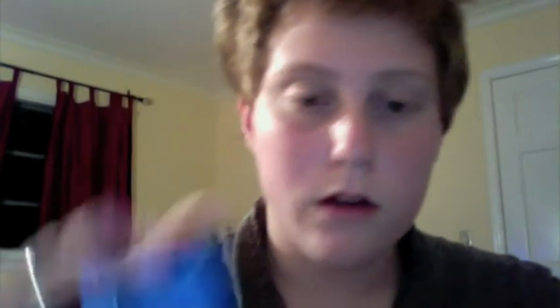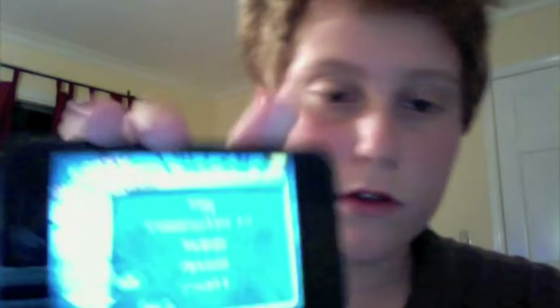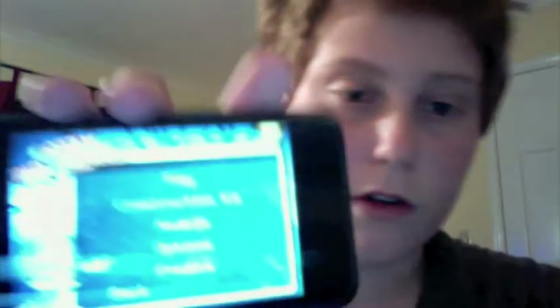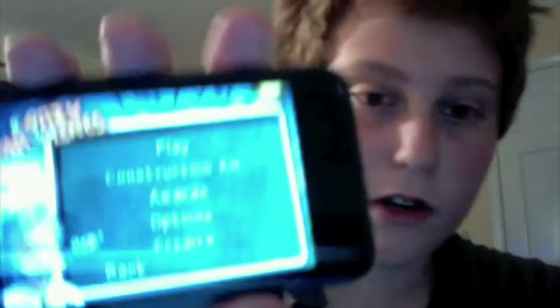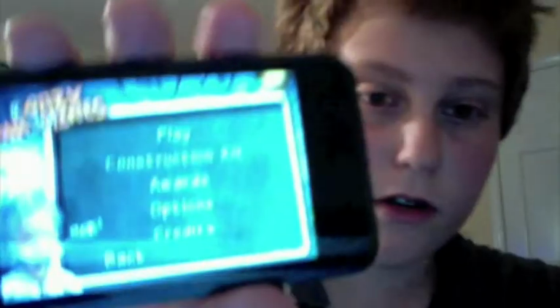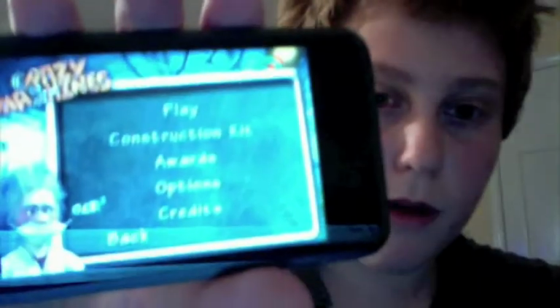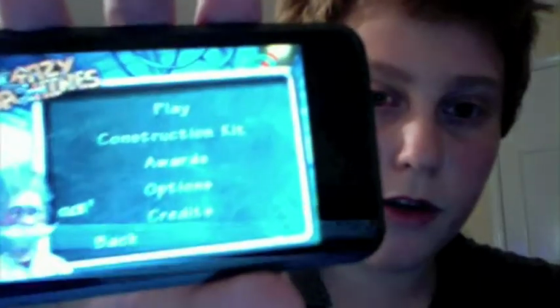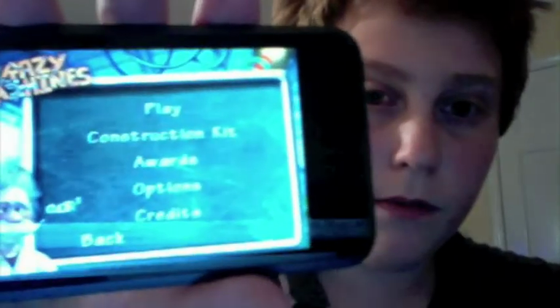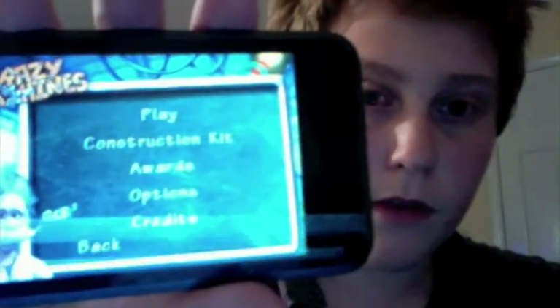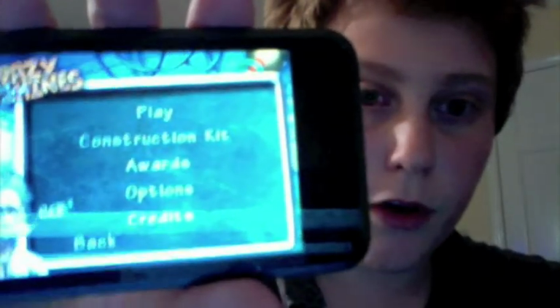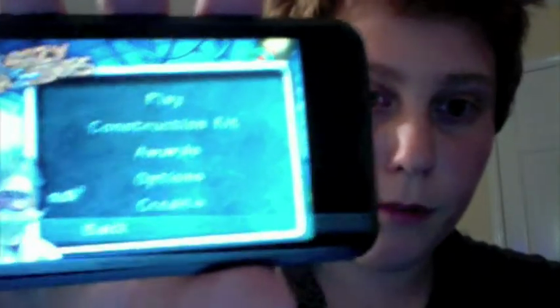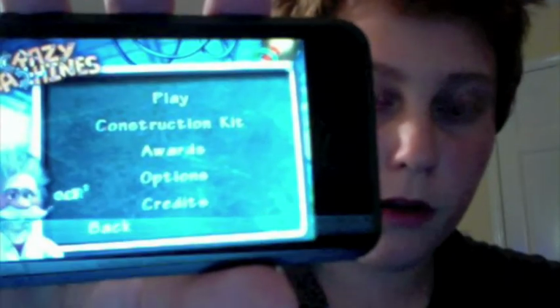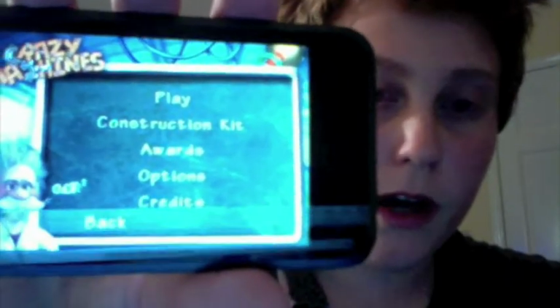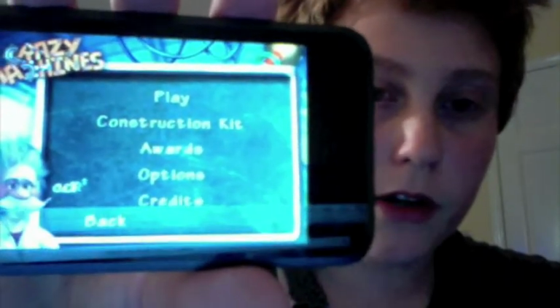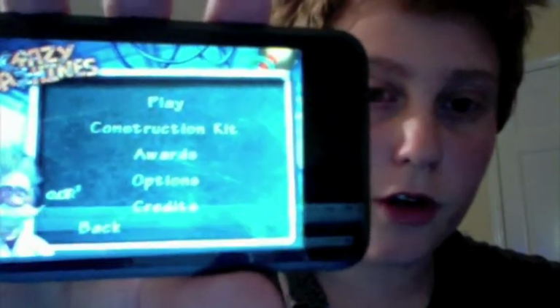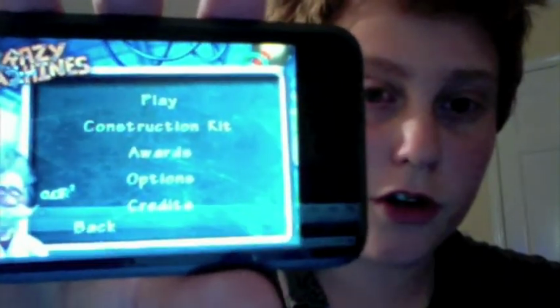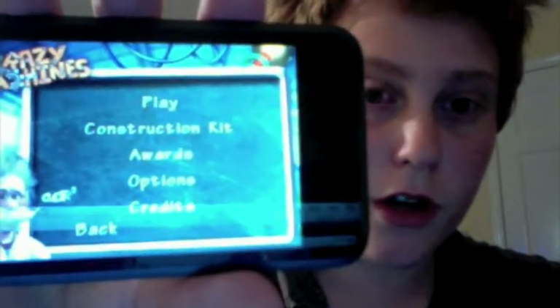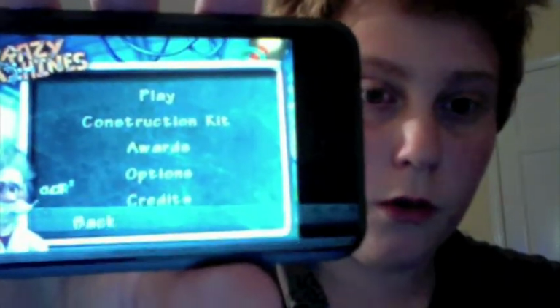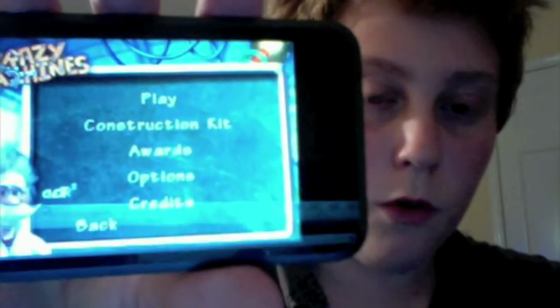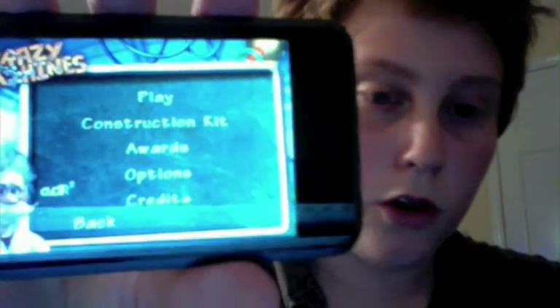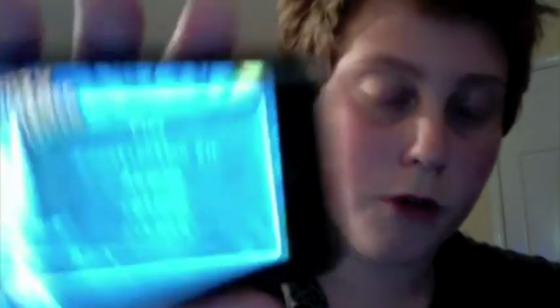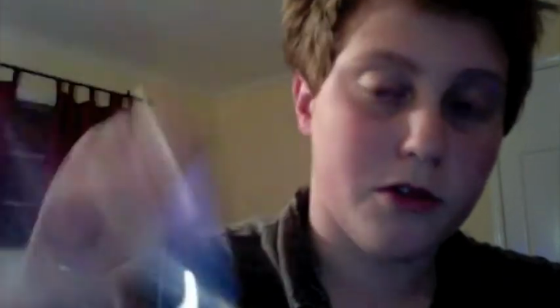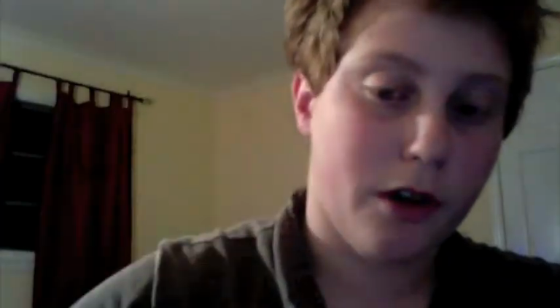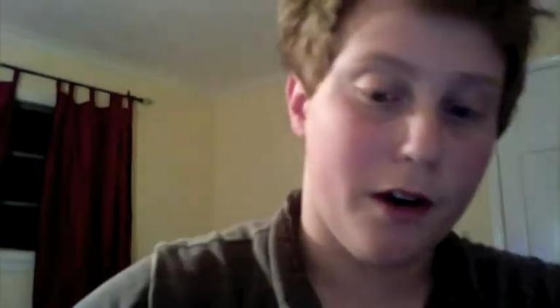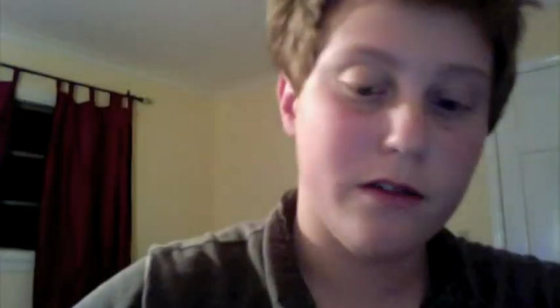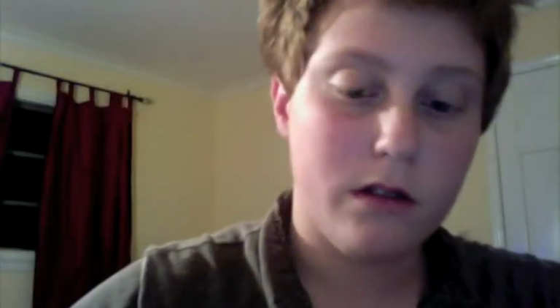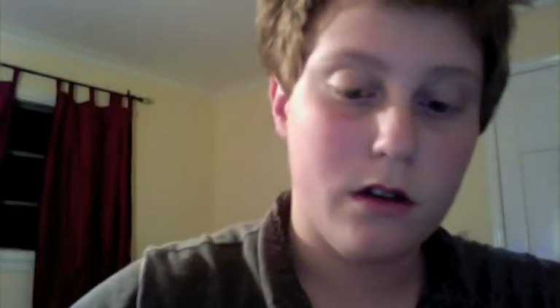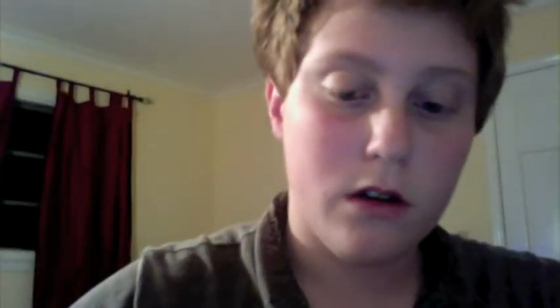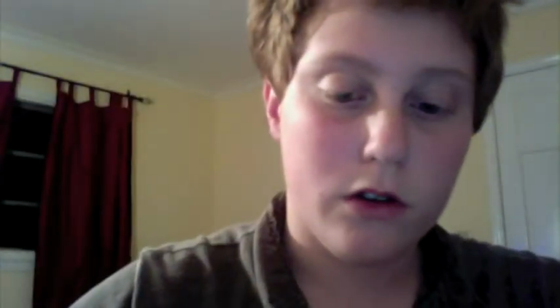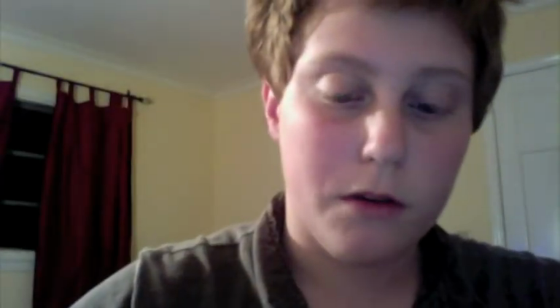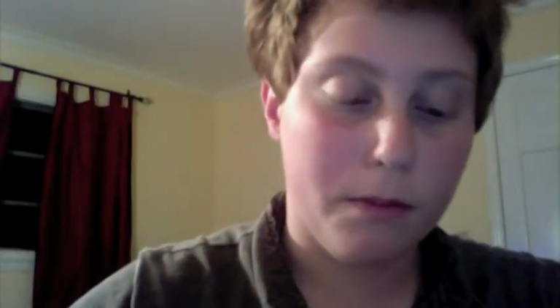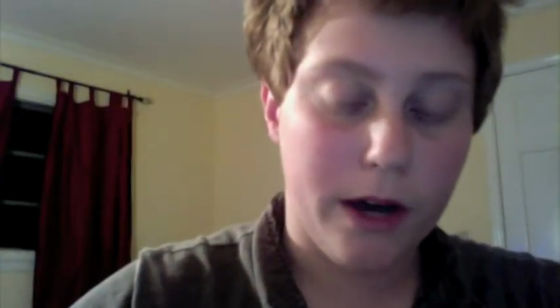Here's the menu. You can choose play, construction kit, awards, options, and credits. So I'm going to hit play.